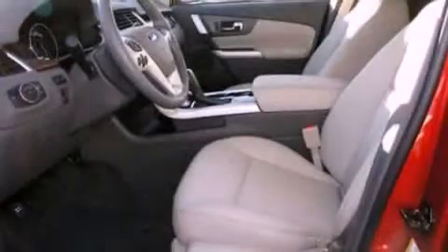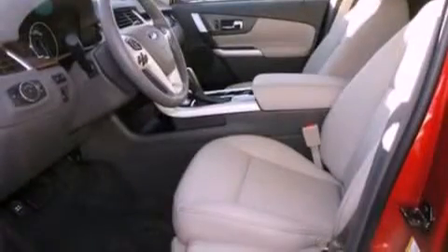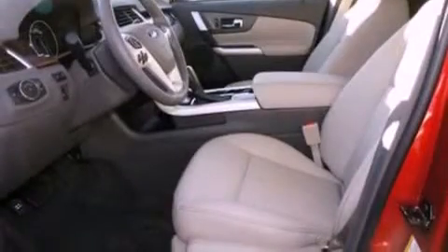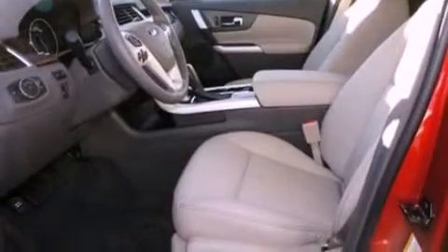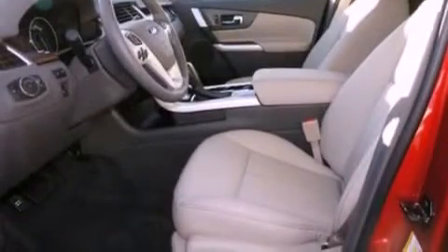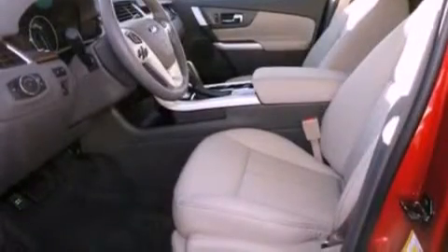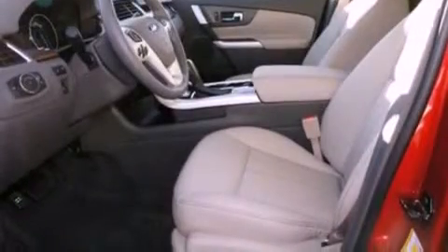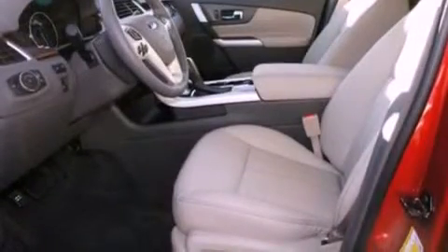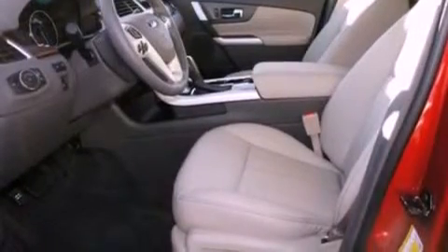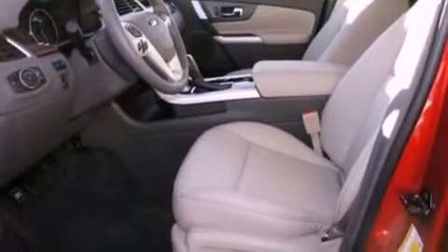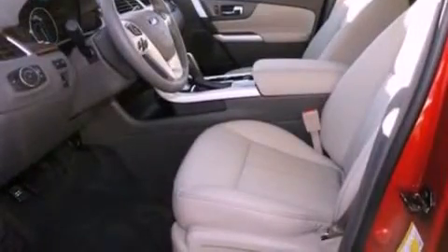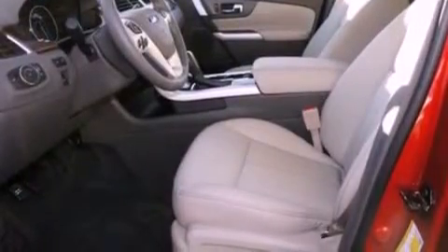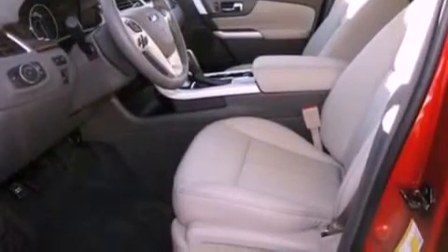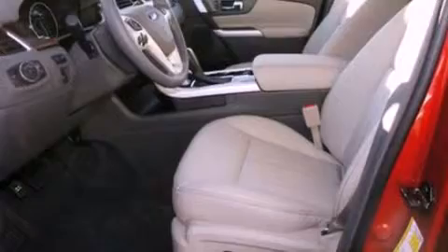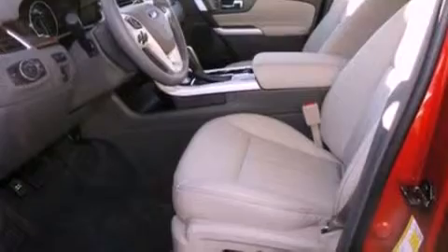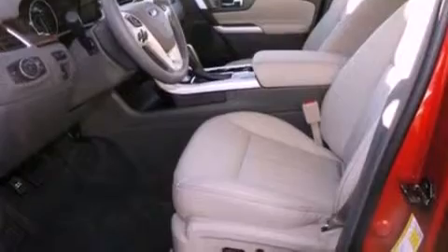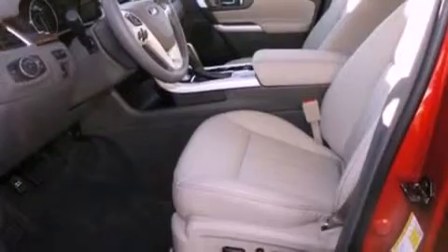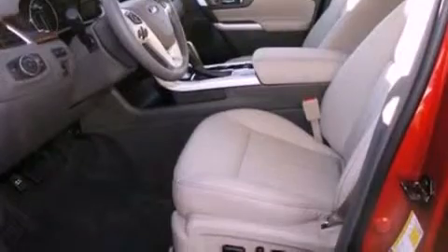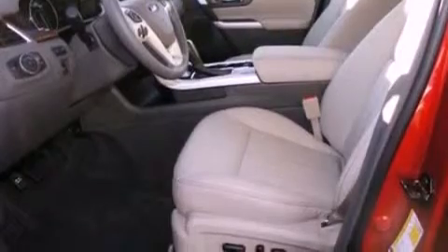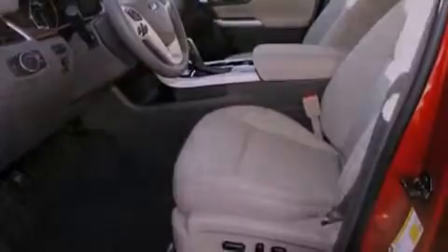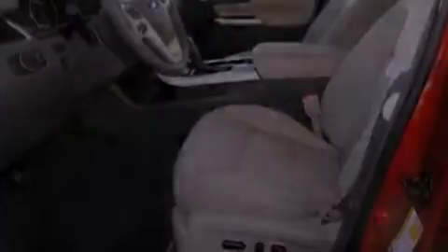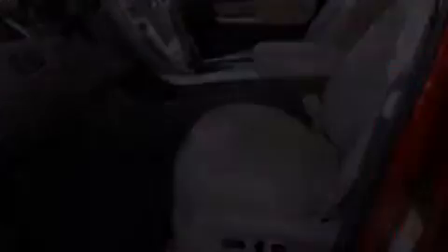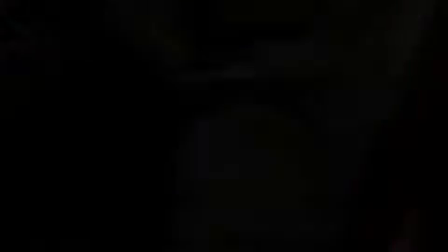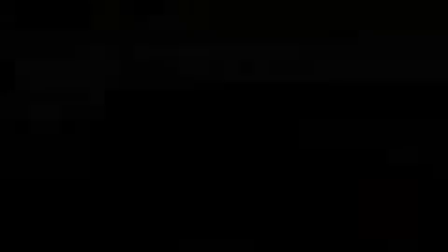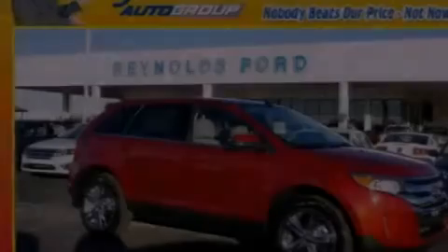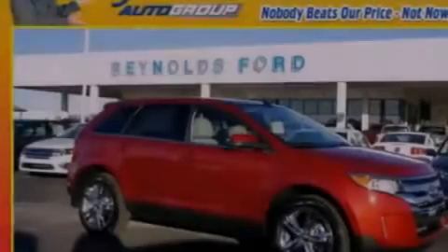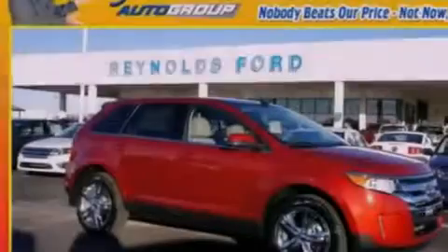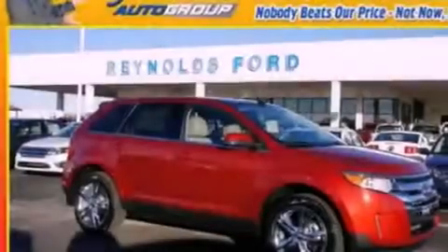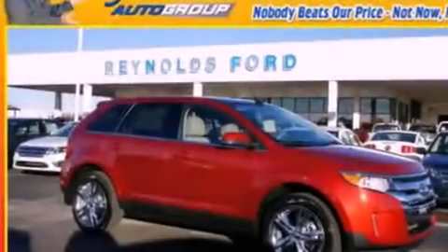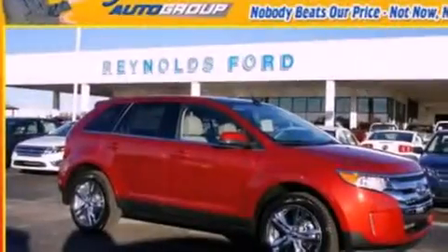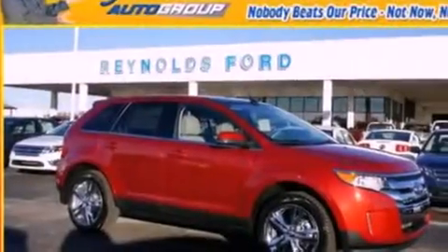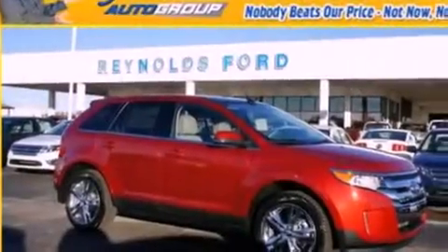With an EPA estimated rating of 27 miles per gallon on the highway, this automobile pays off in the long run.